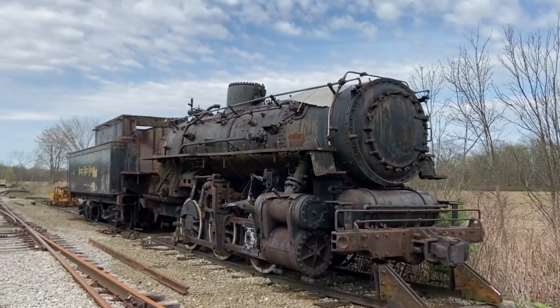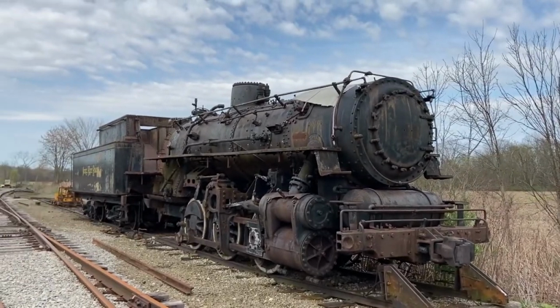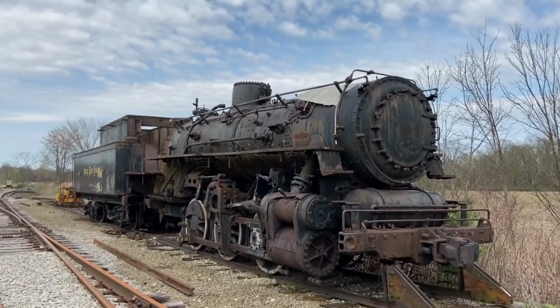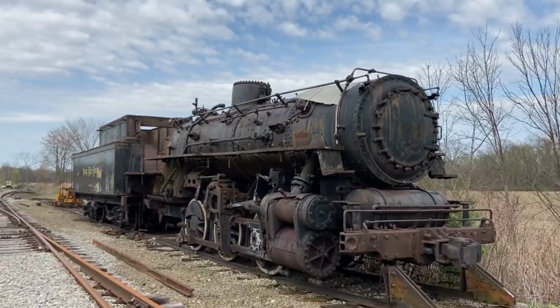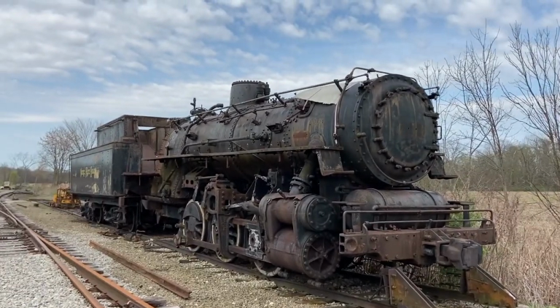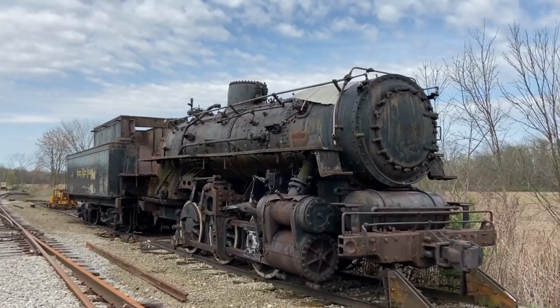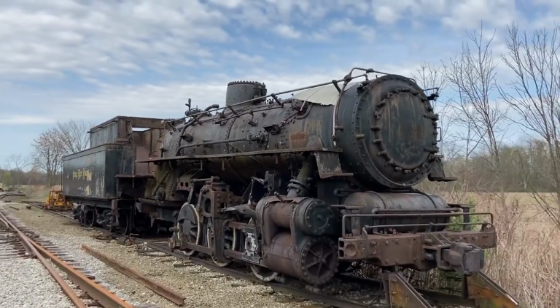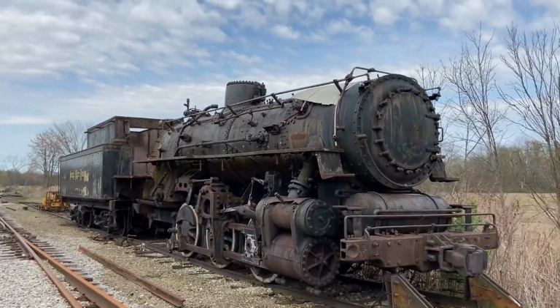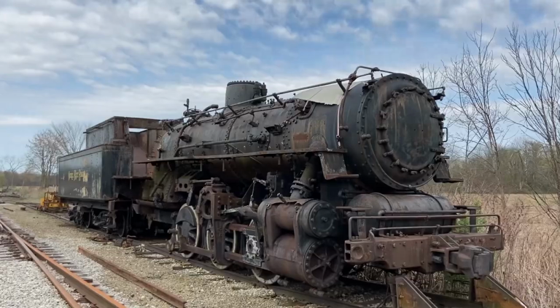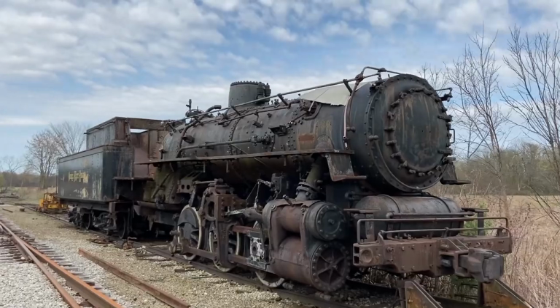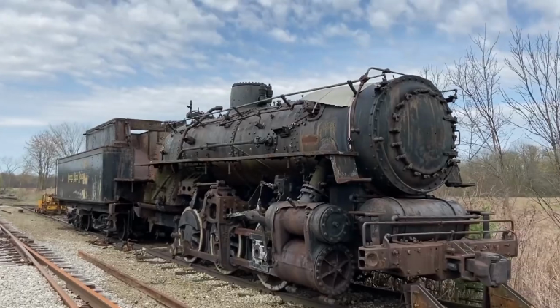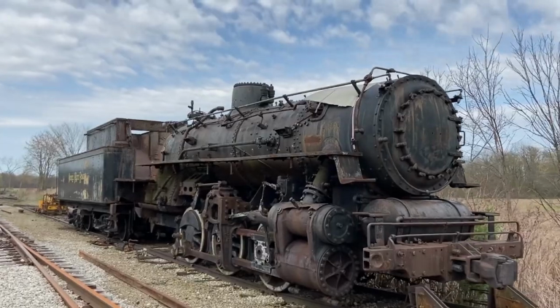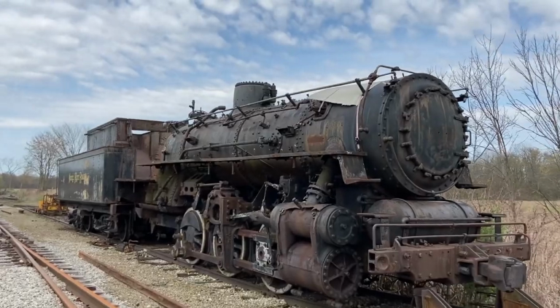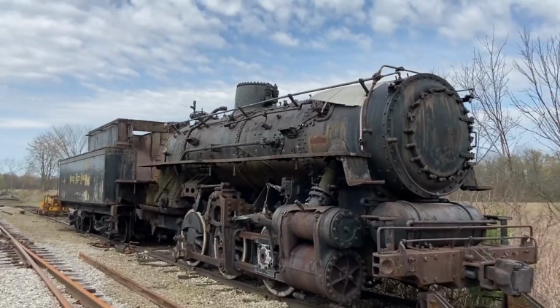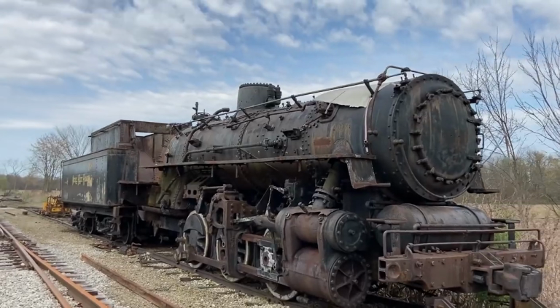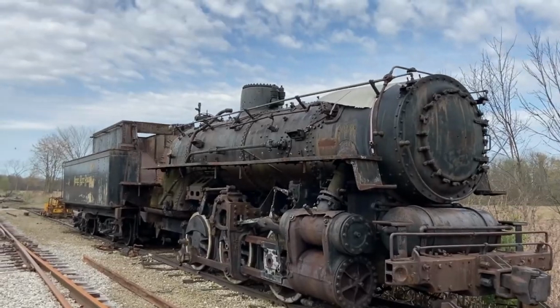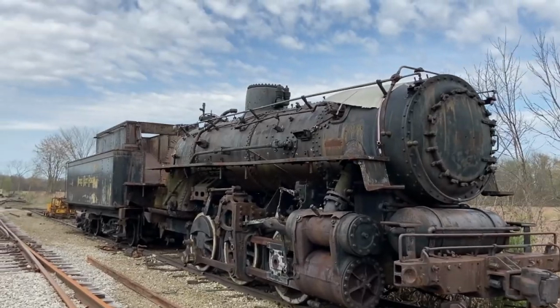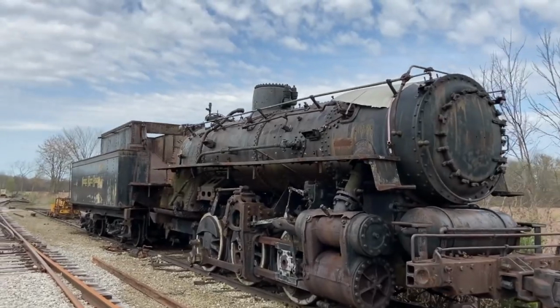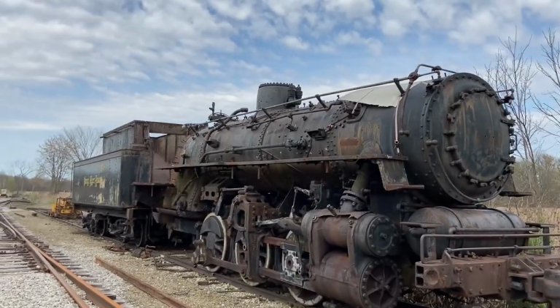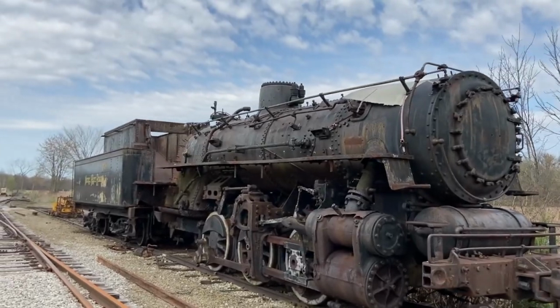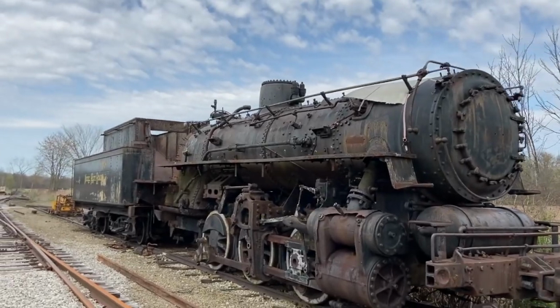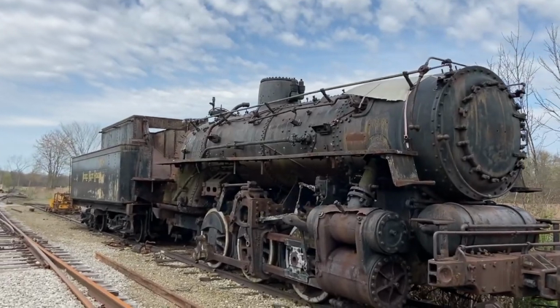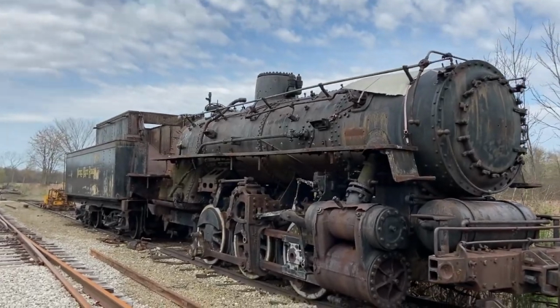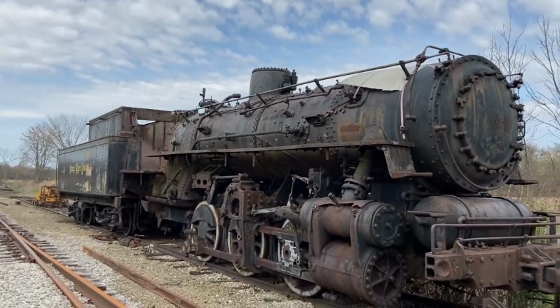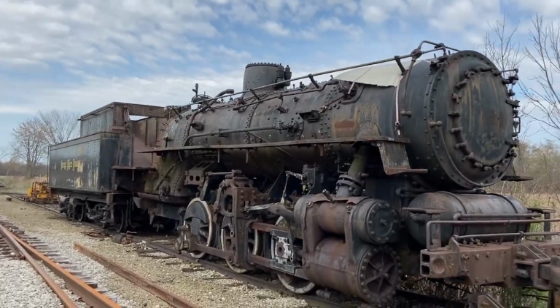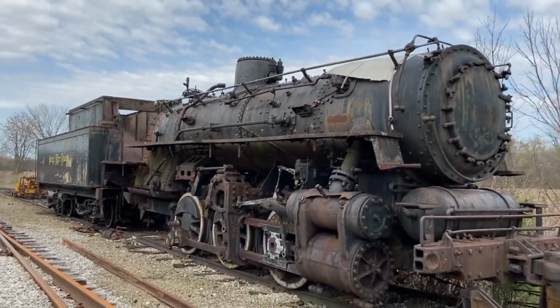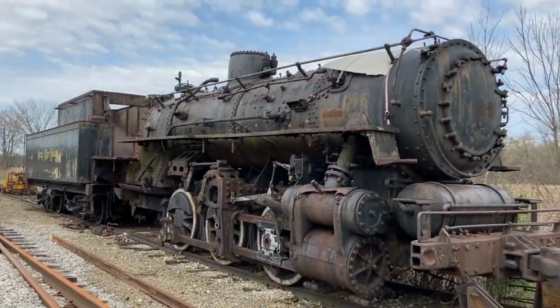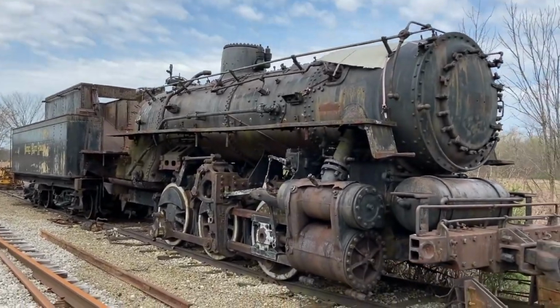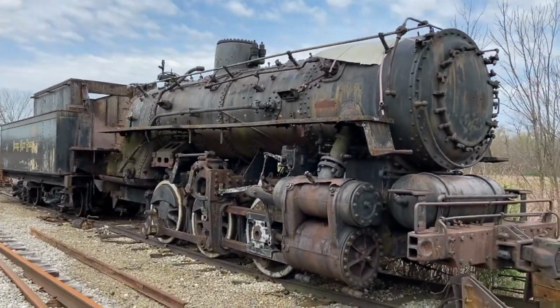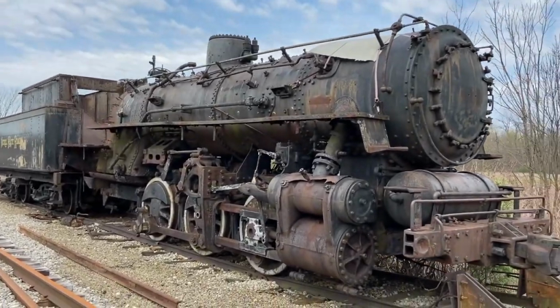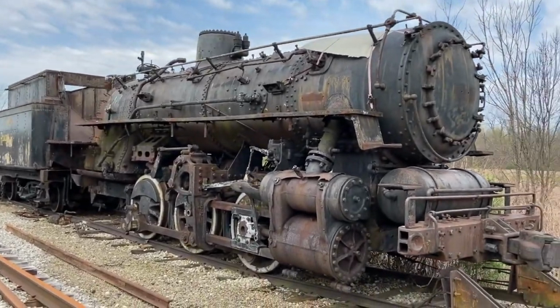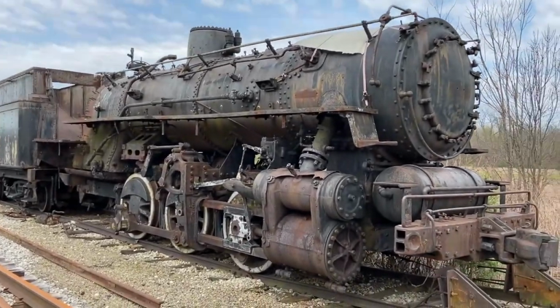Look at this thing. This is like right from the 1800s. This is crazy.